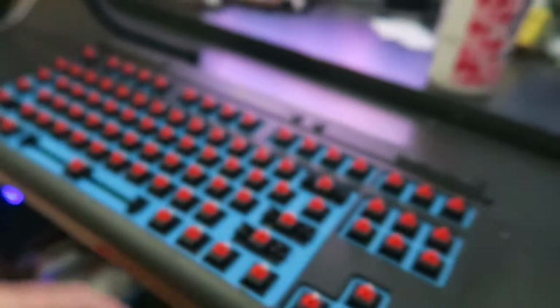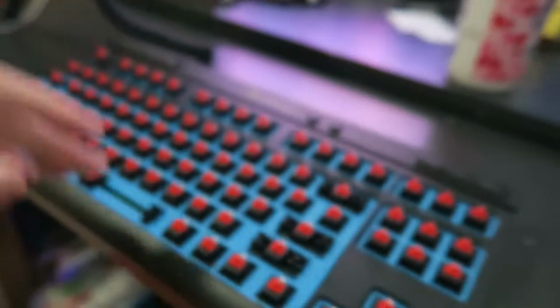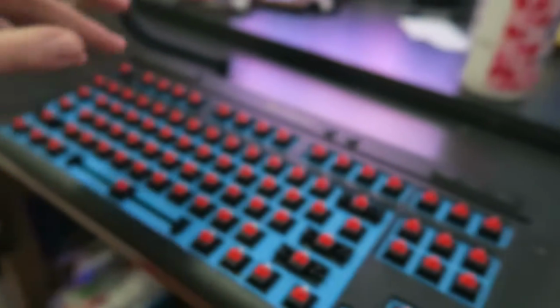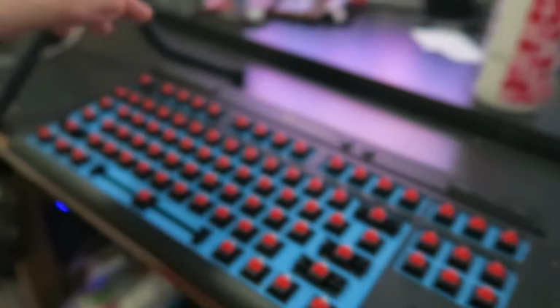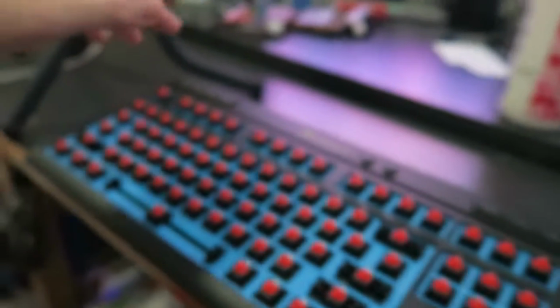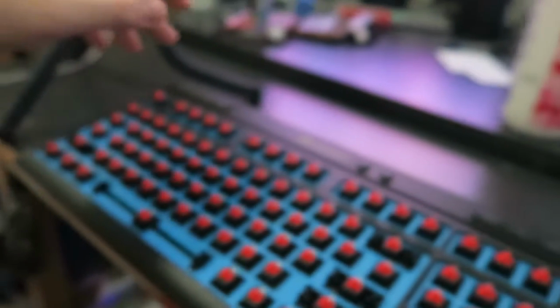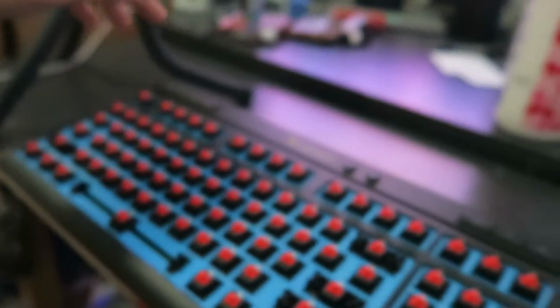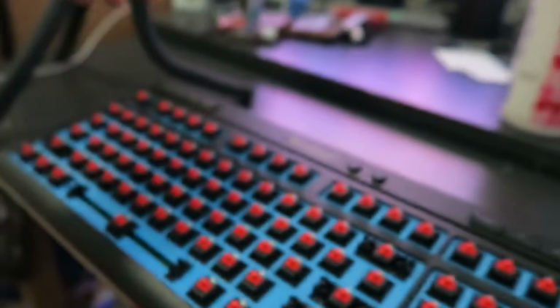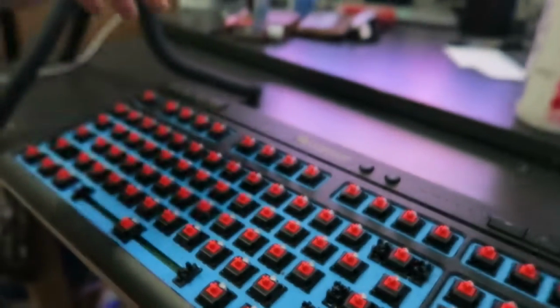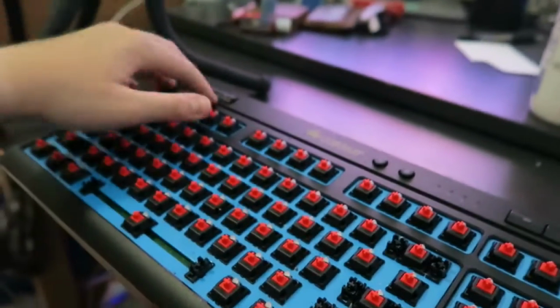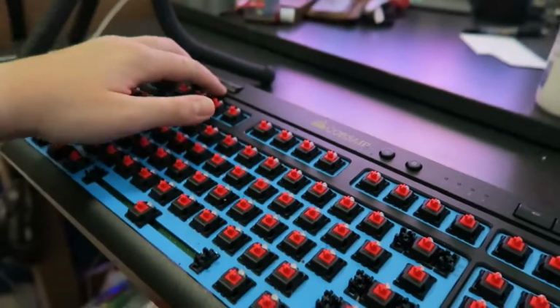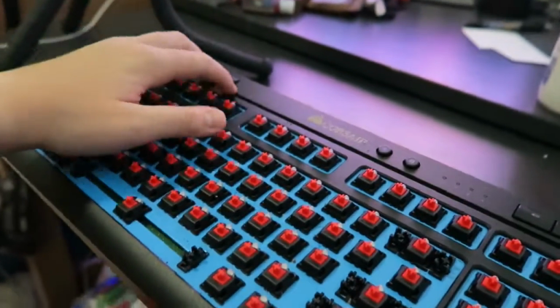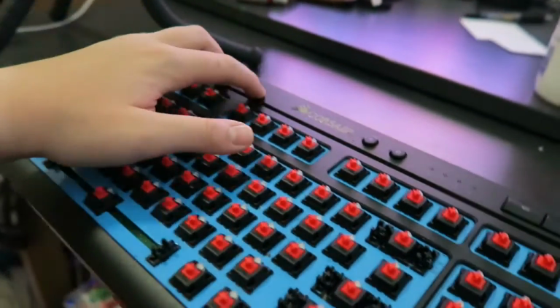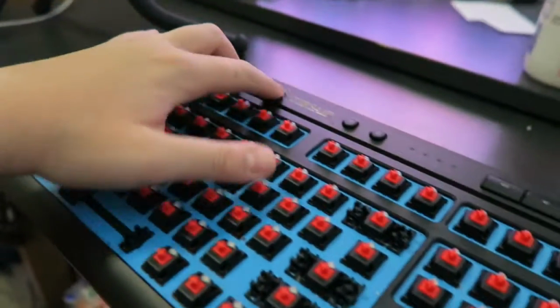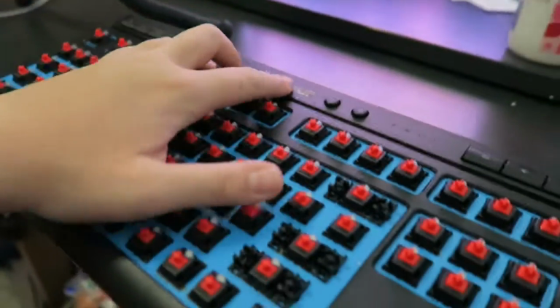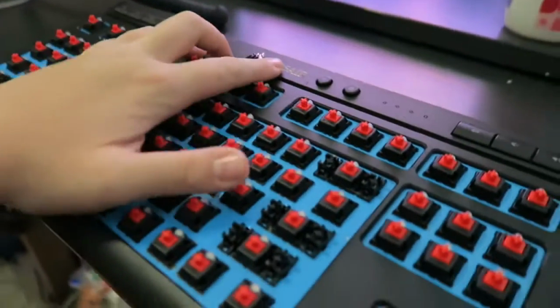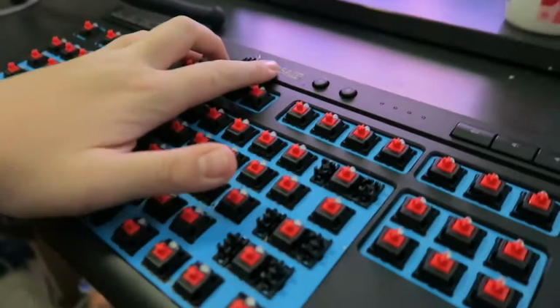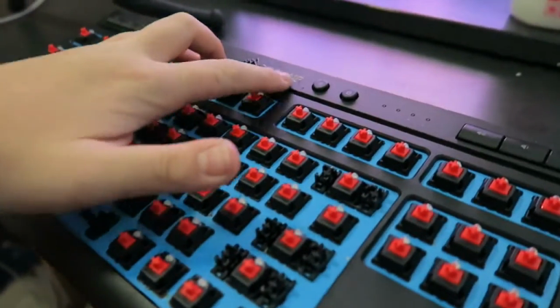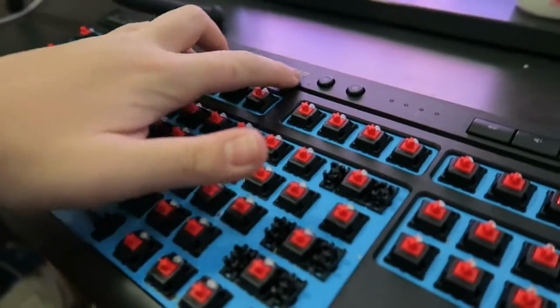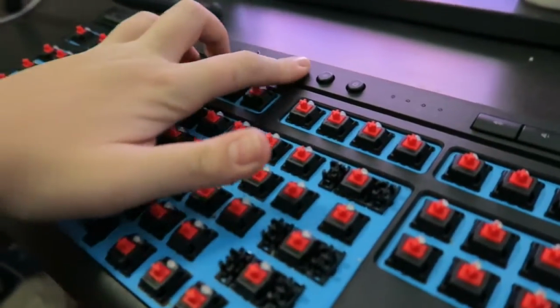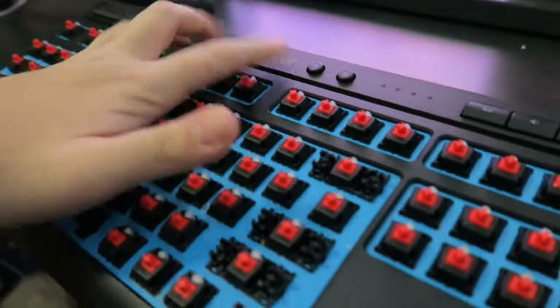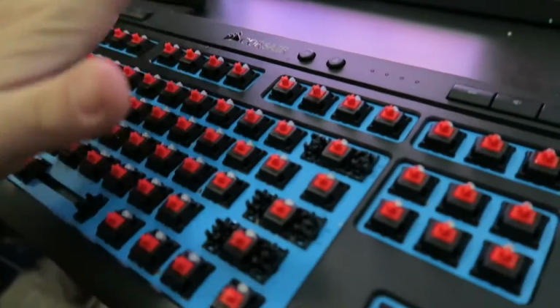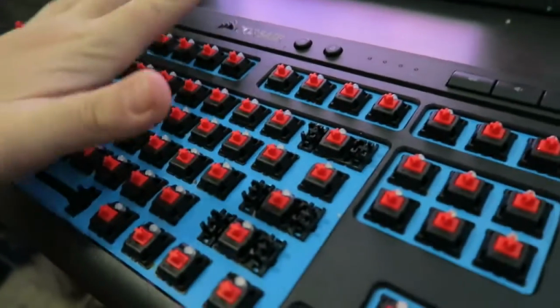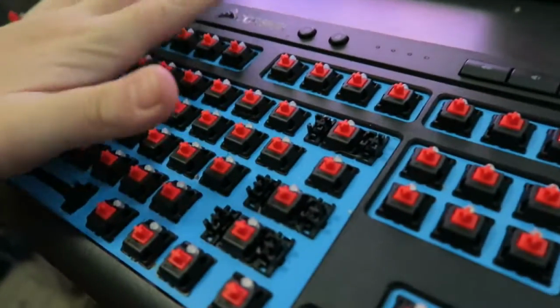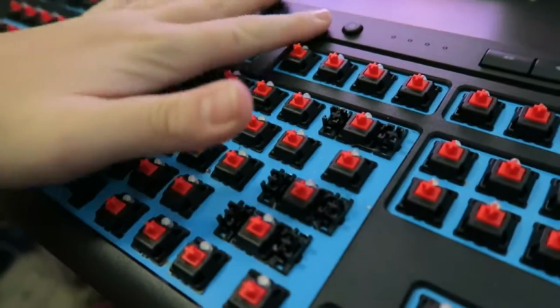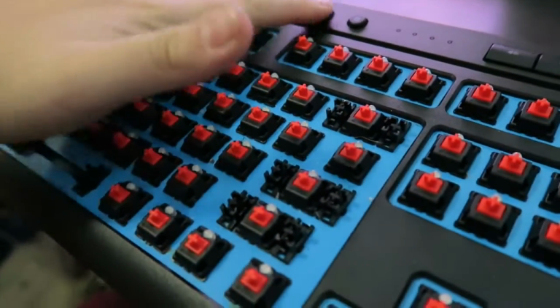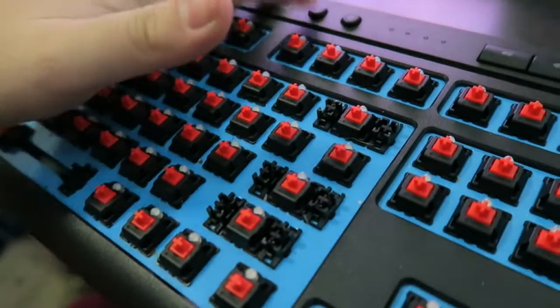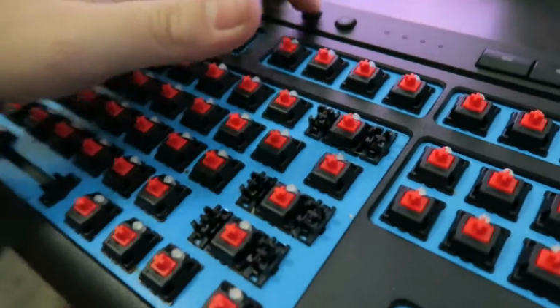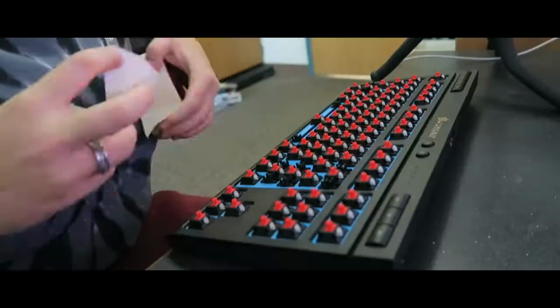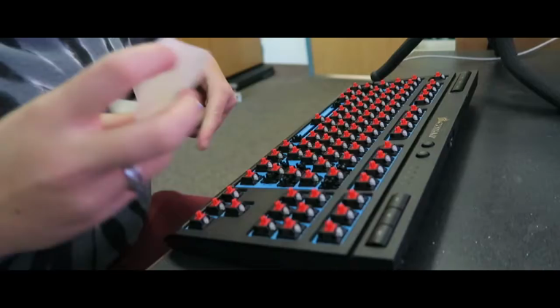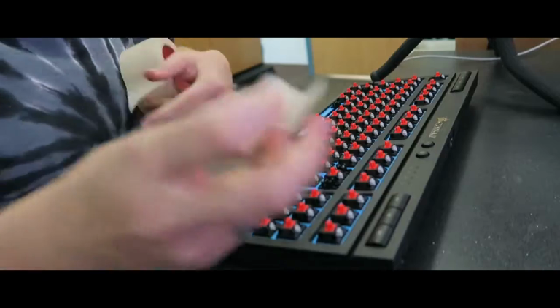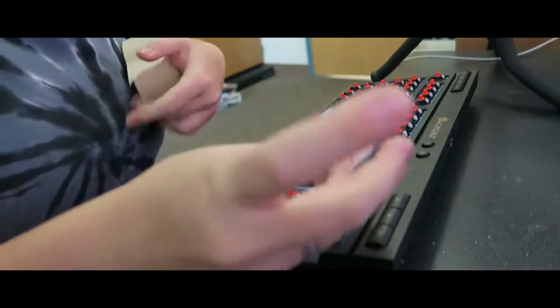Now we're going to tape off the parts that we don't want painted — so, like, the buttons.